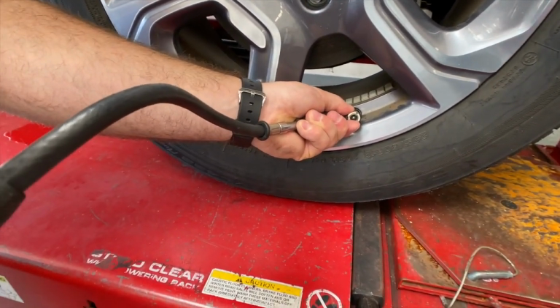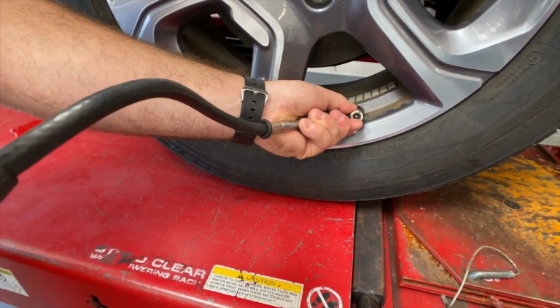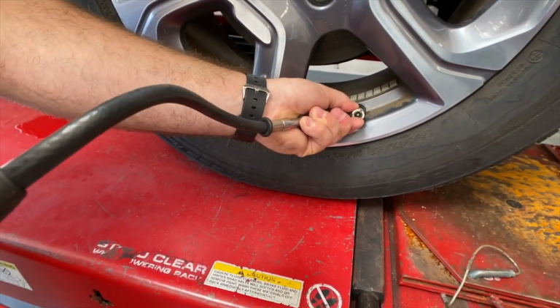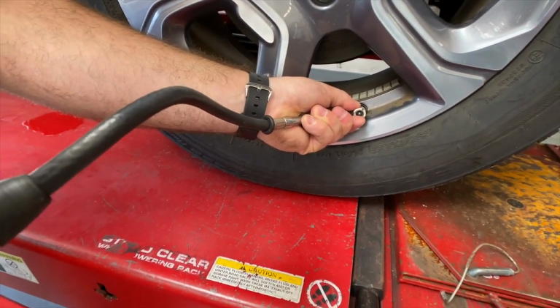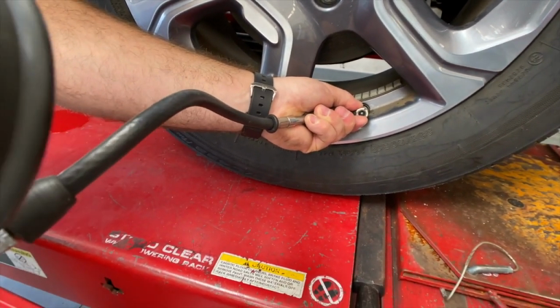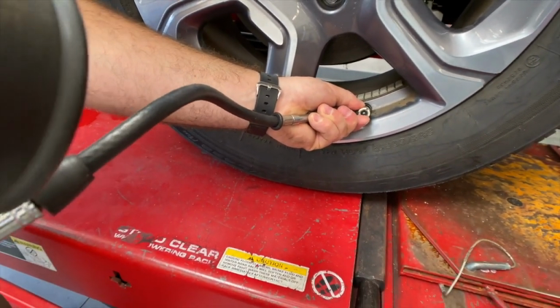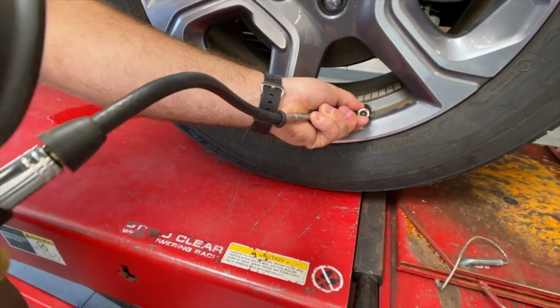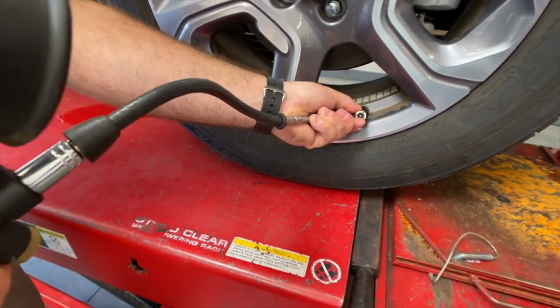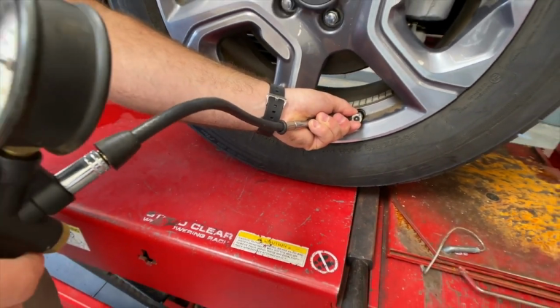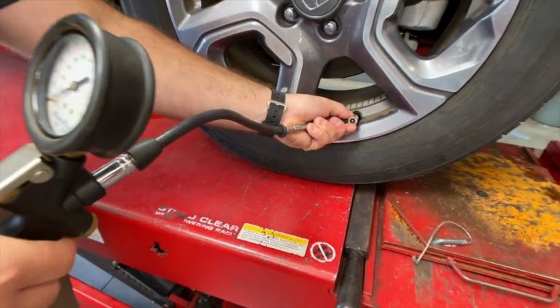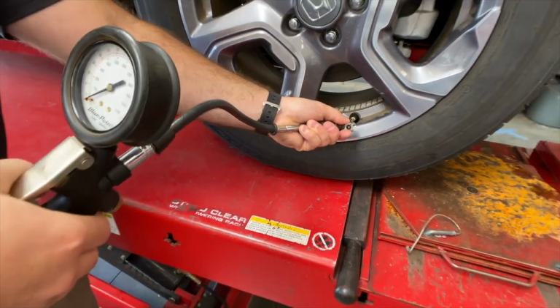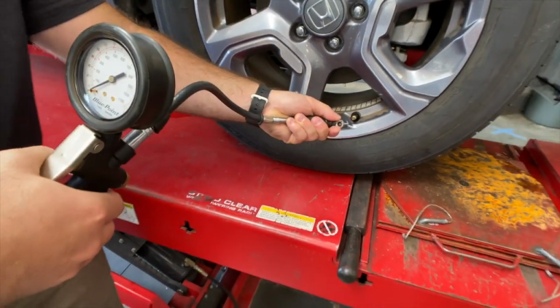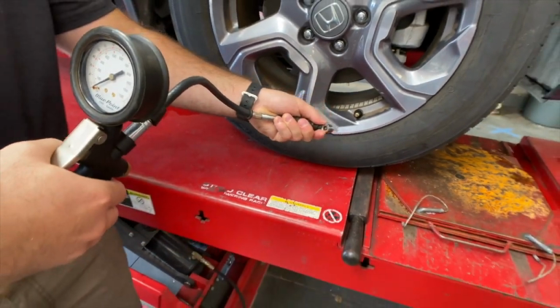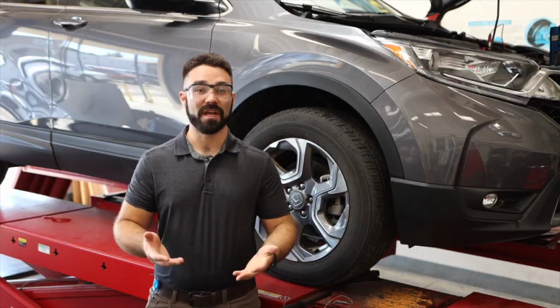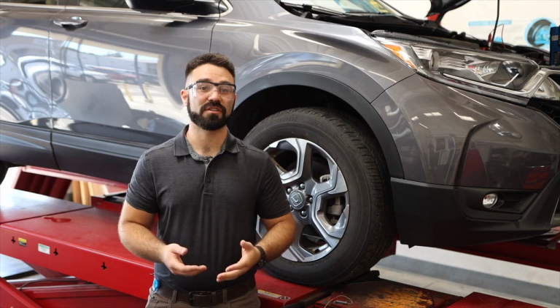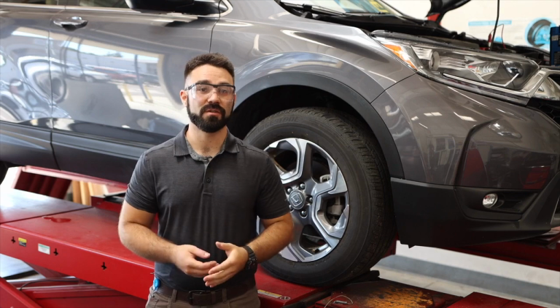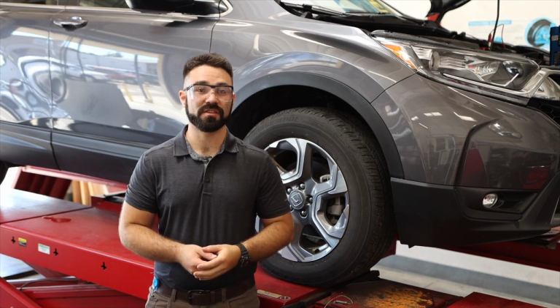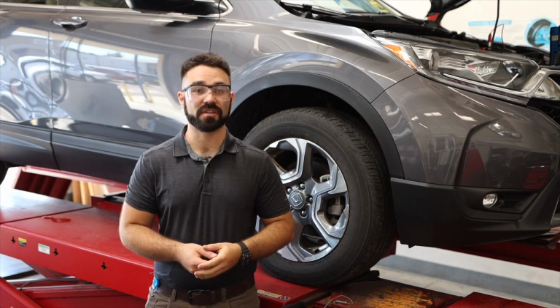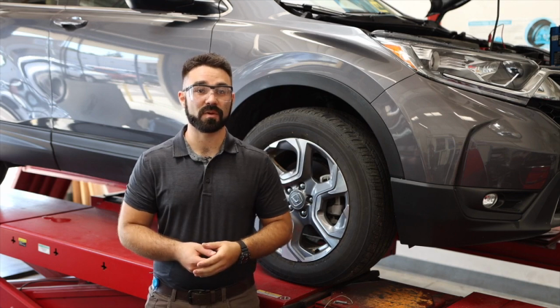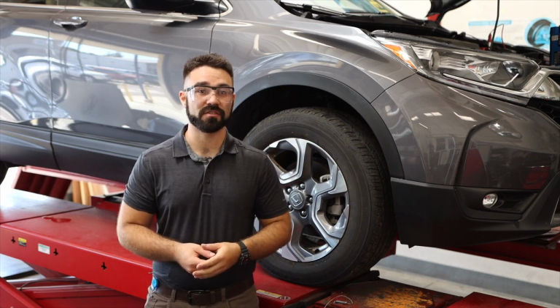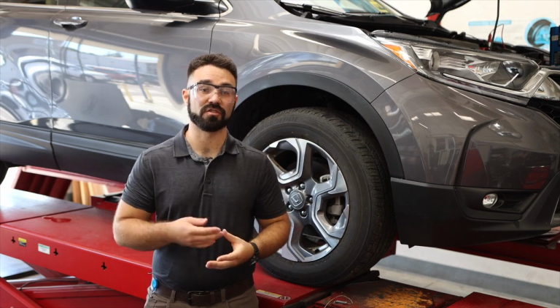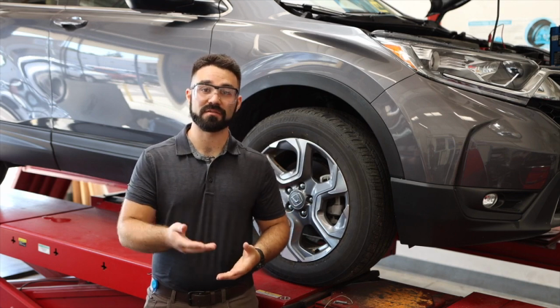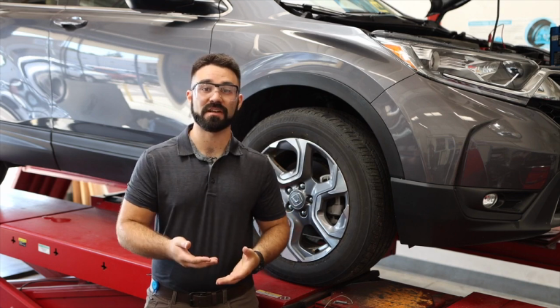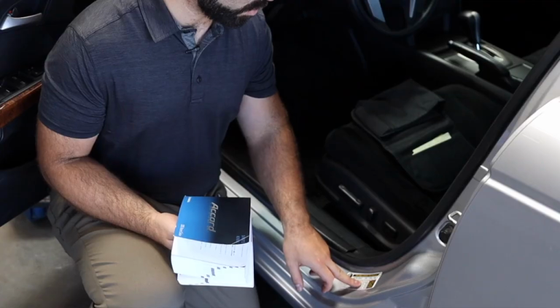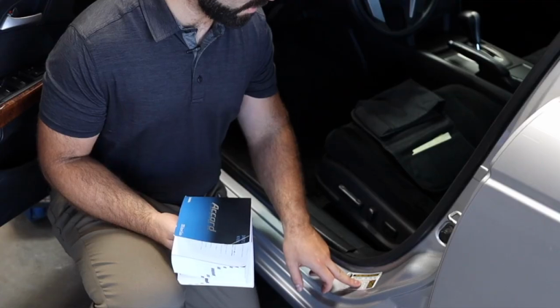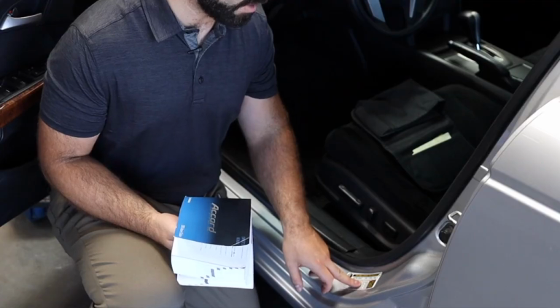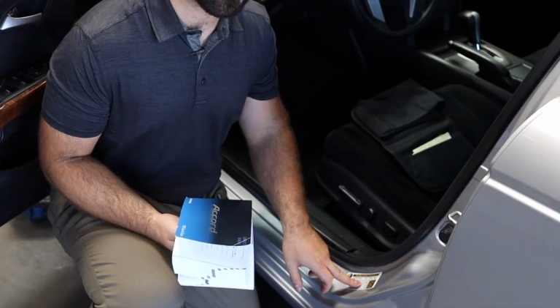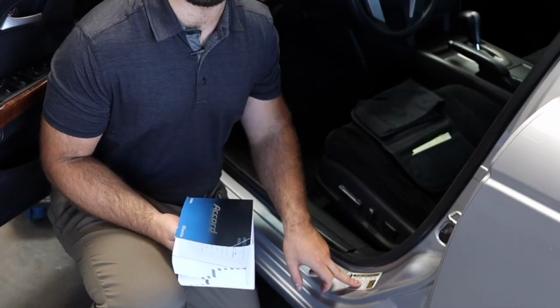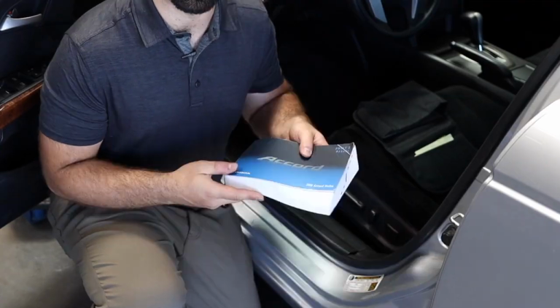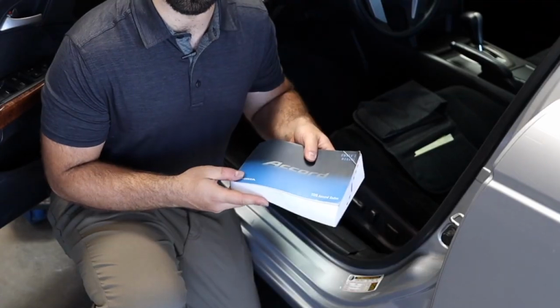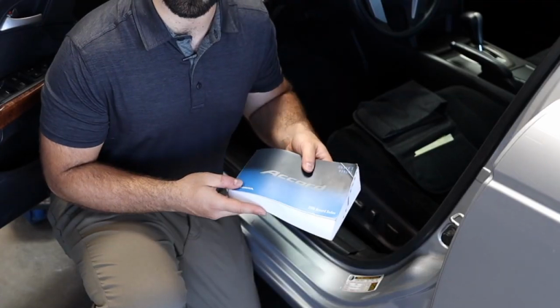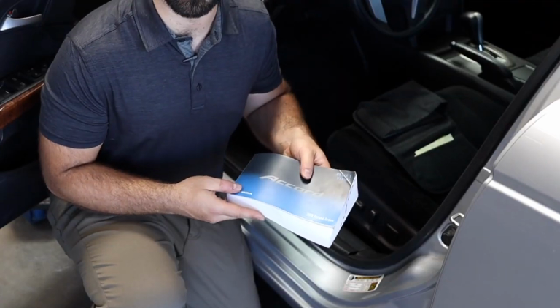Adjust it to the tire pressure listed on your driver's side door jam. Make sure you adjust your tire pressures to the driver's side door jam or in the service manual of your vehicle.